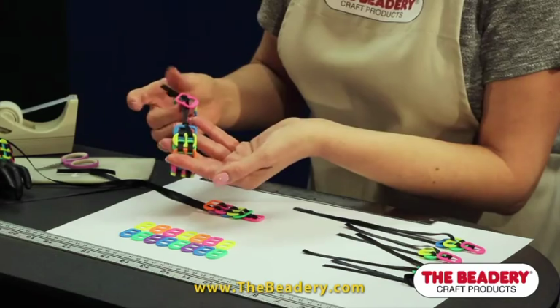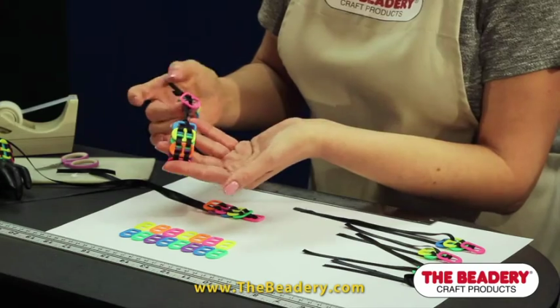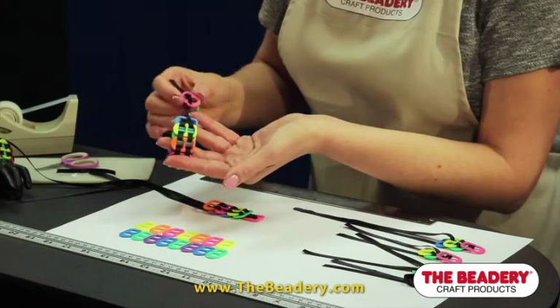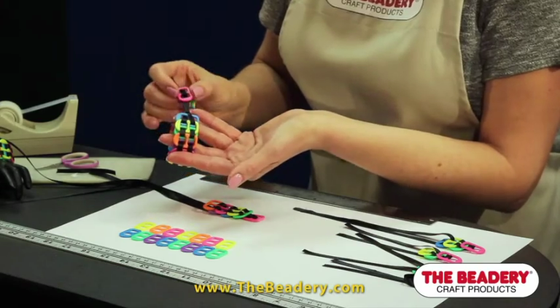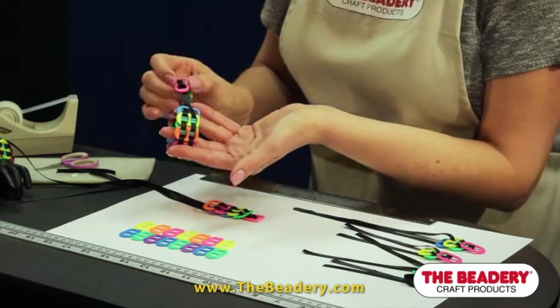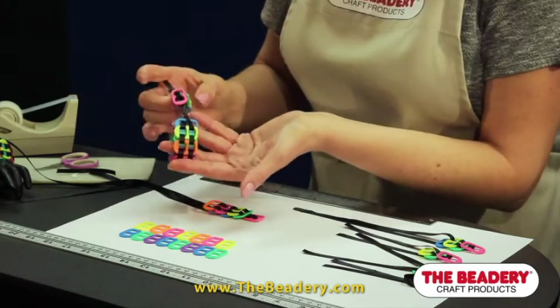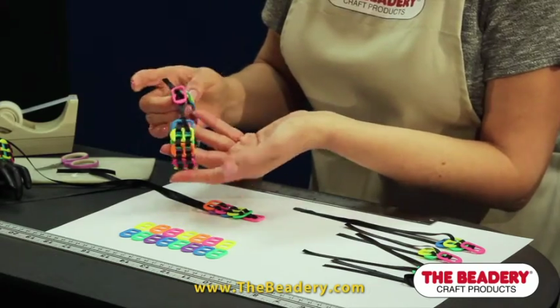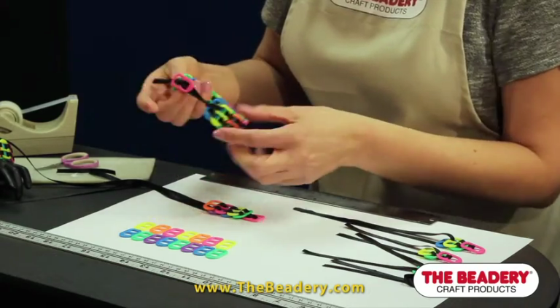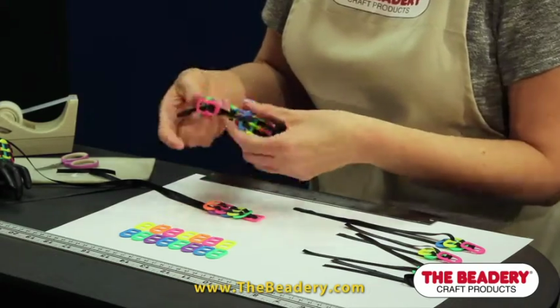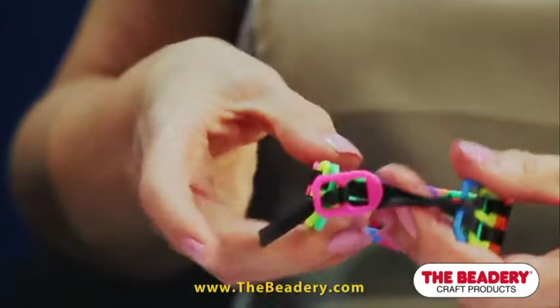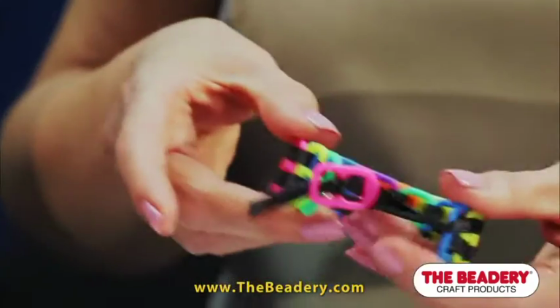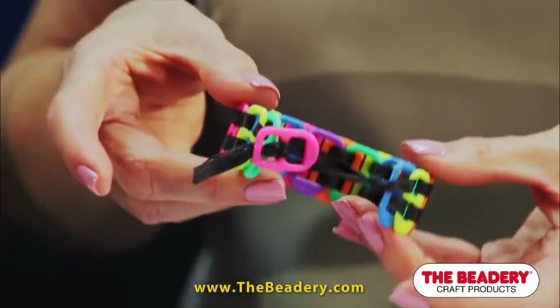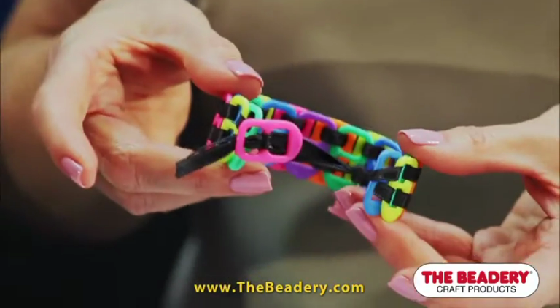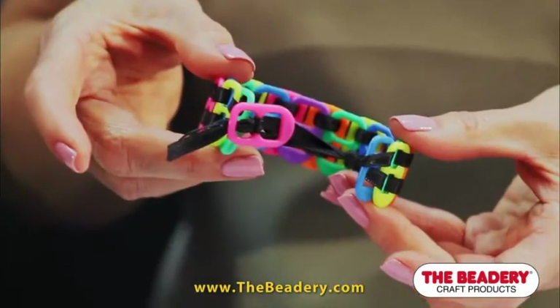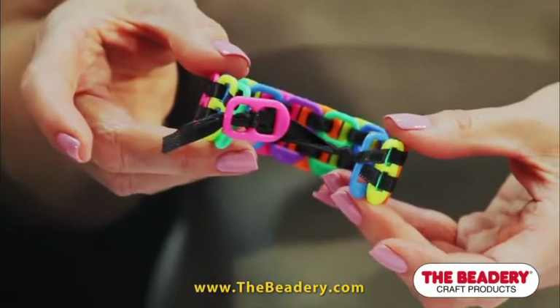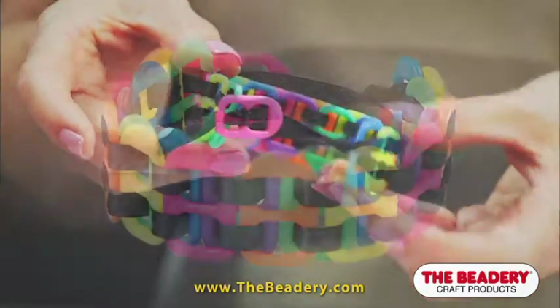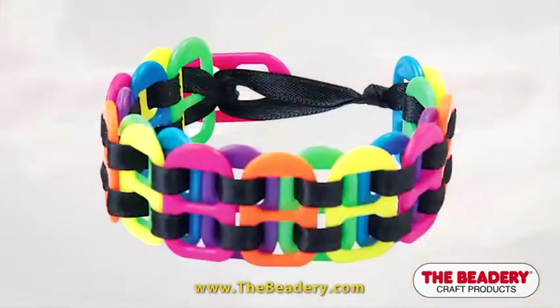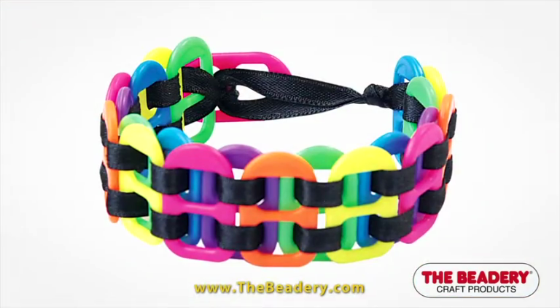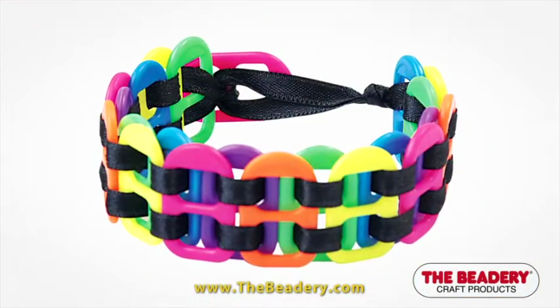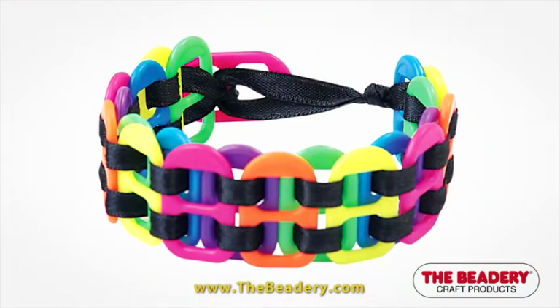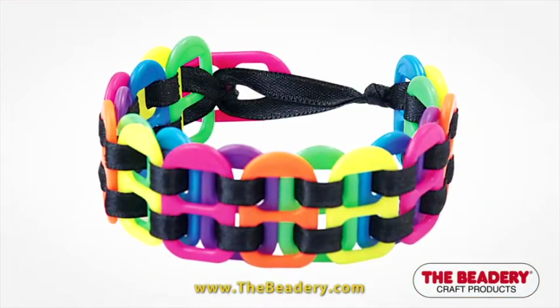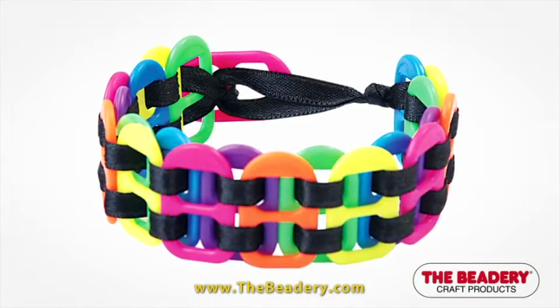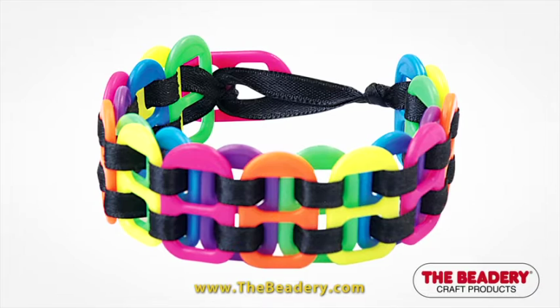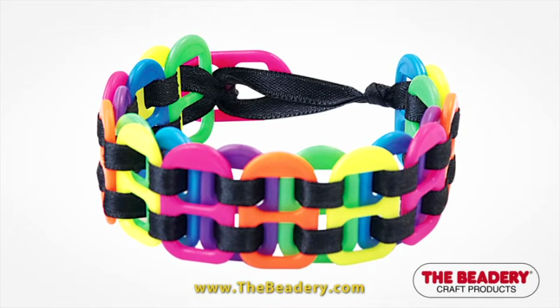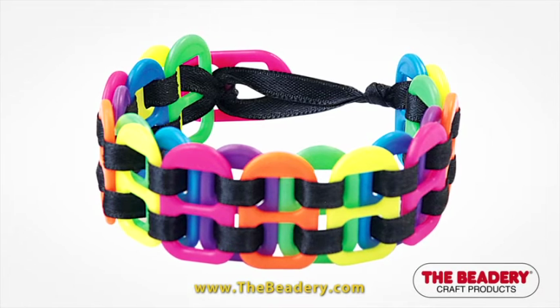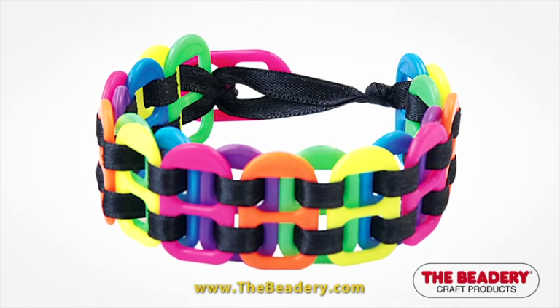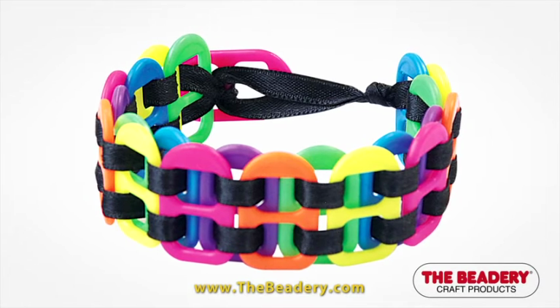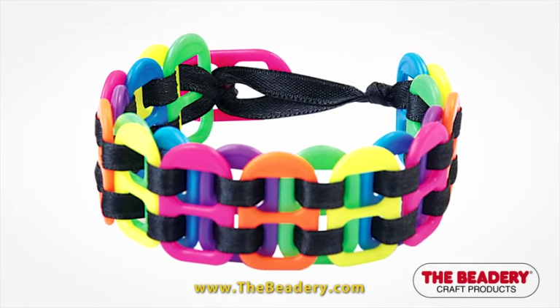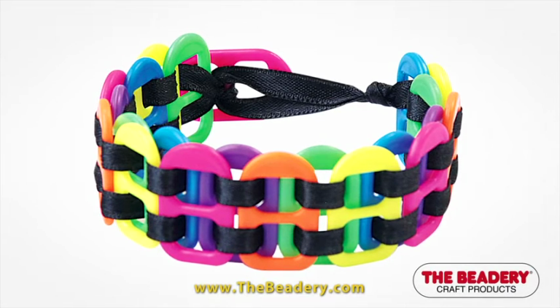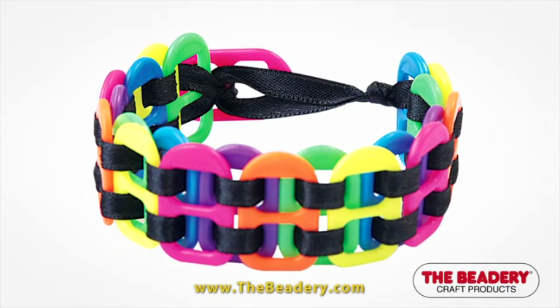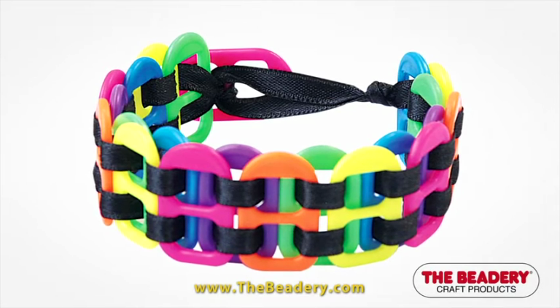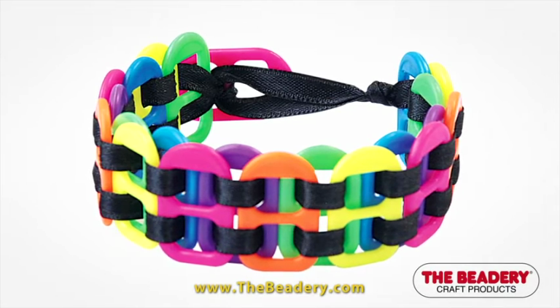And now you have your finished pop tab bracelet. I hope you've enjoyed this project and will tune in for more fun Beatery projects to come.